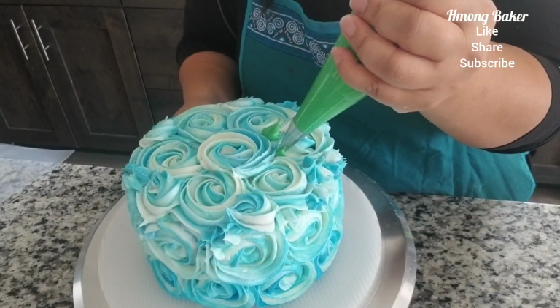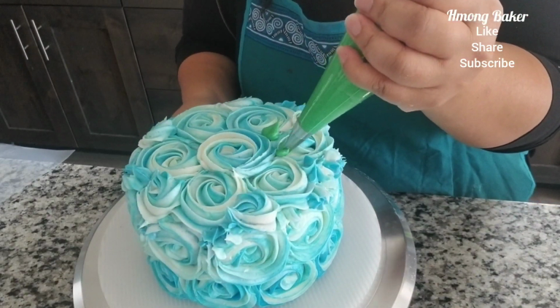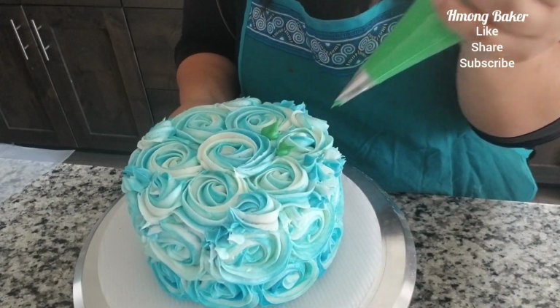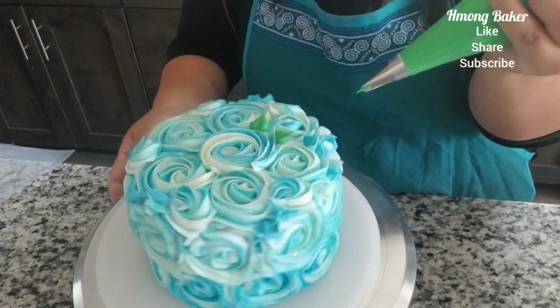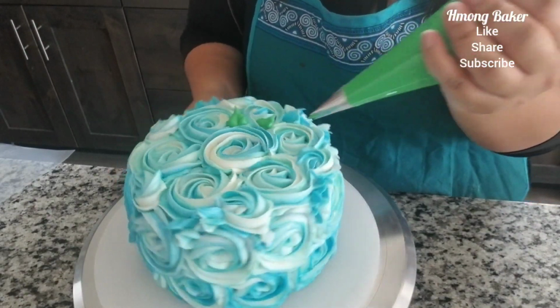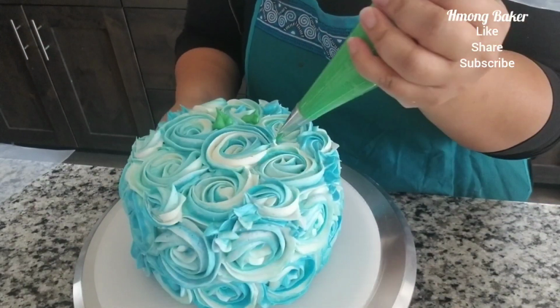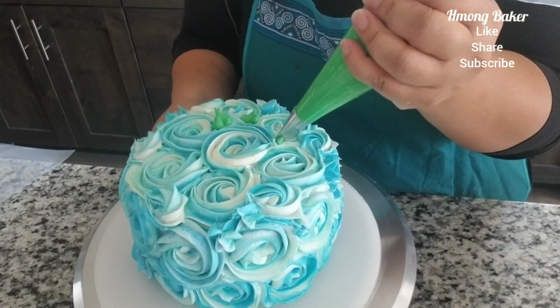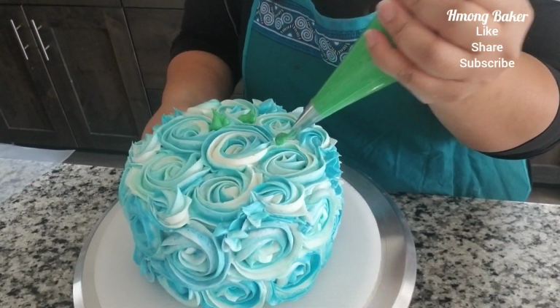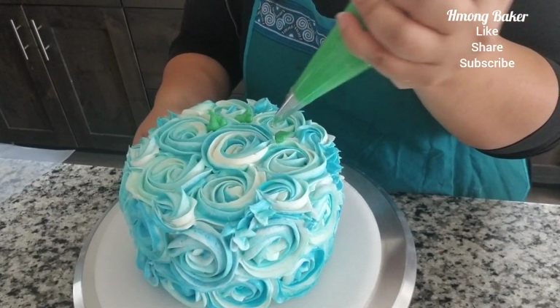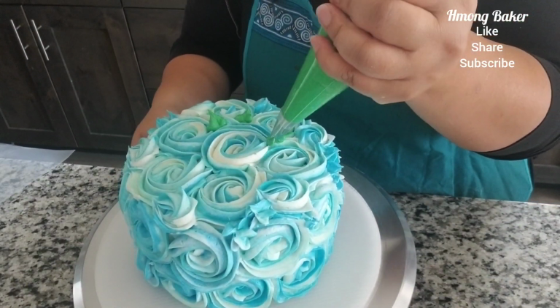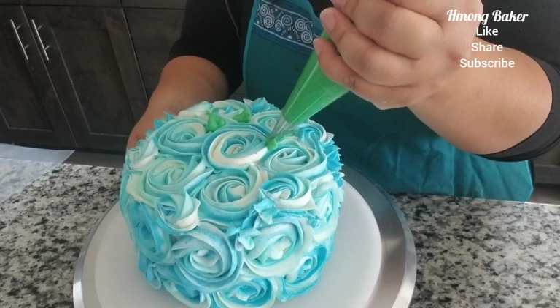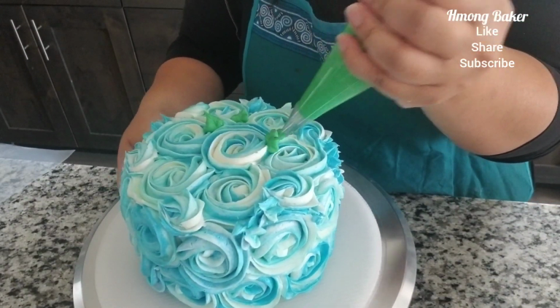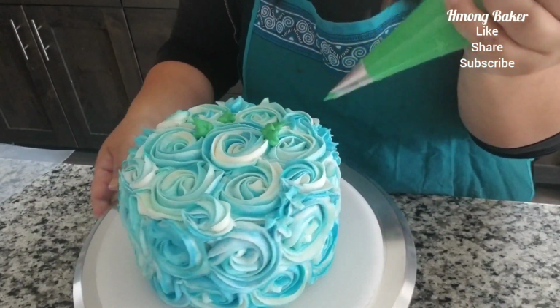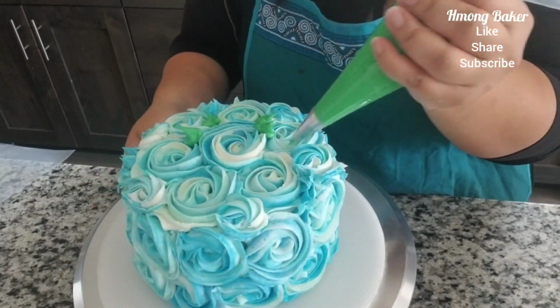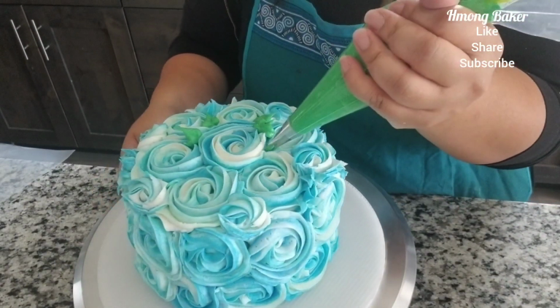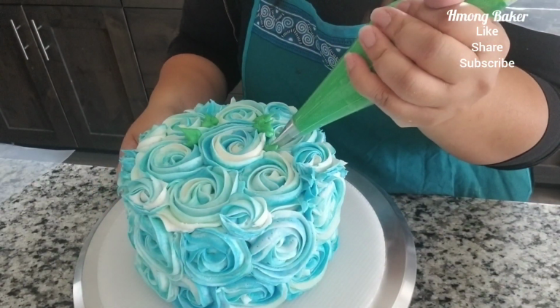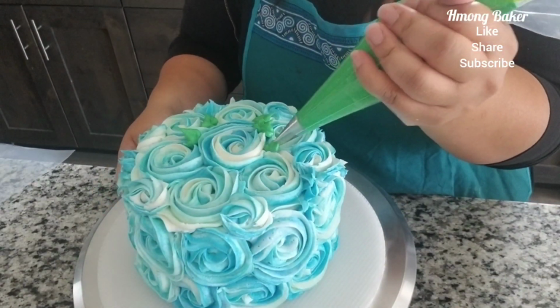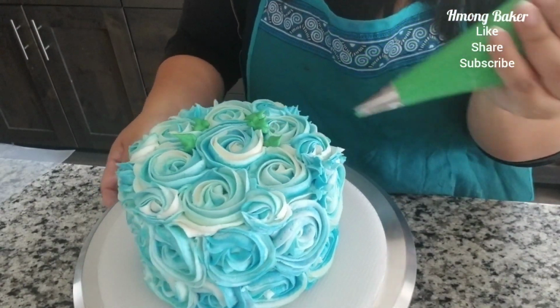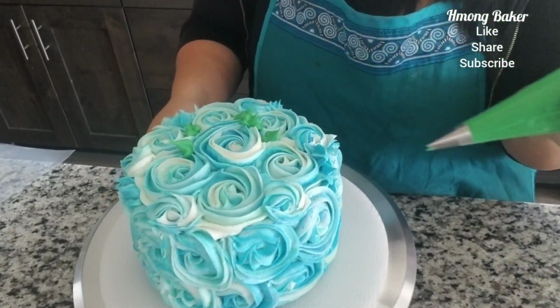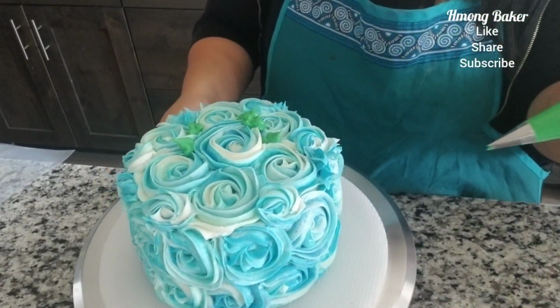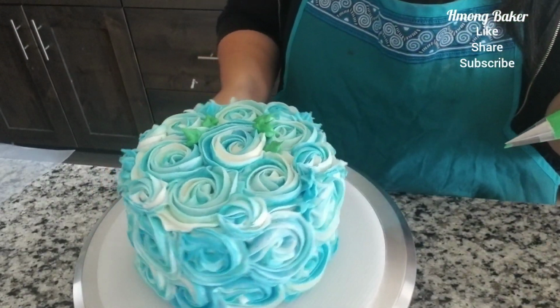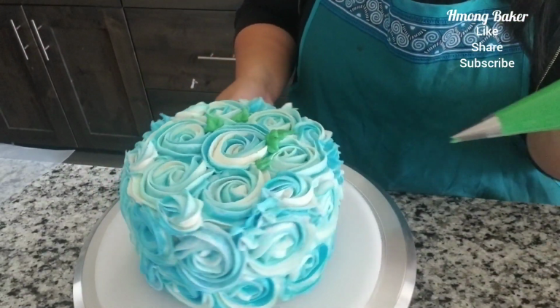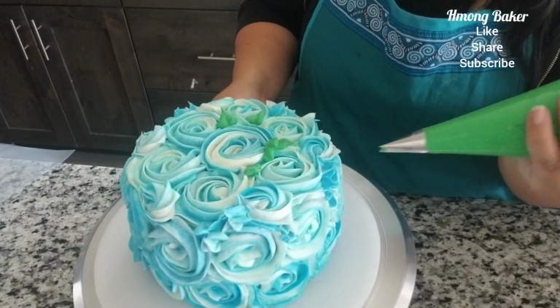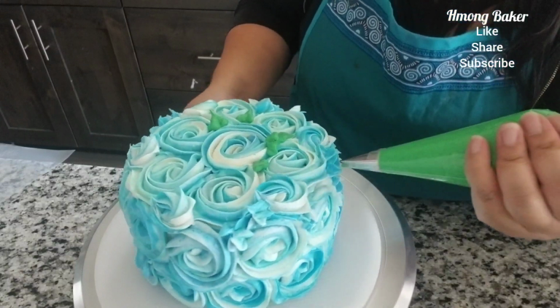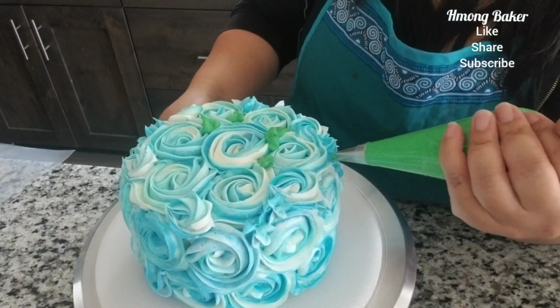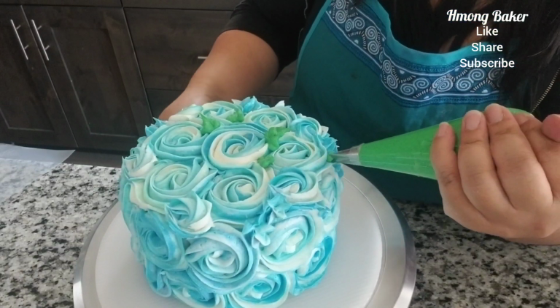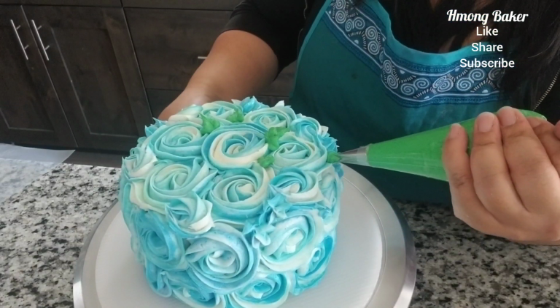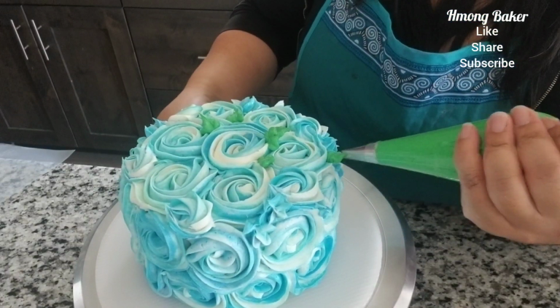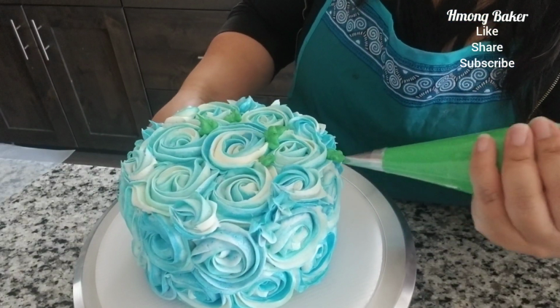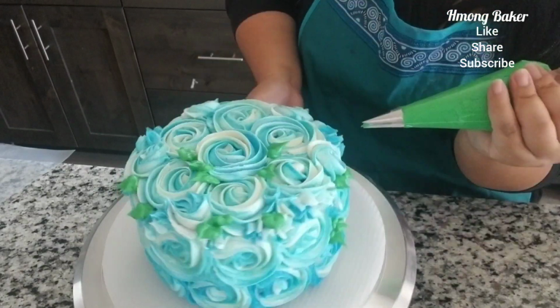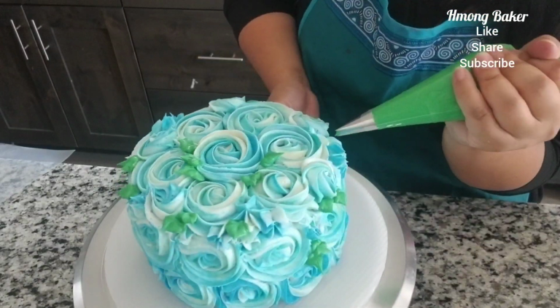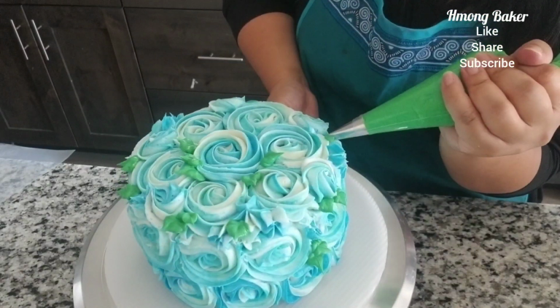With this one I decided to pipe on some leaves as well, also to cover up any additional gaps in my cake.